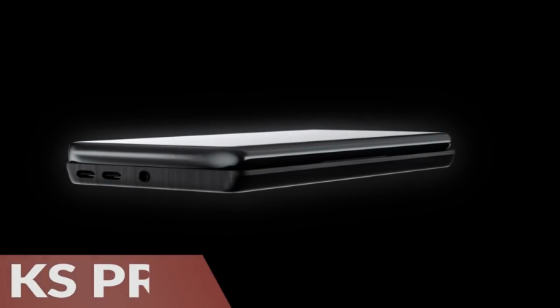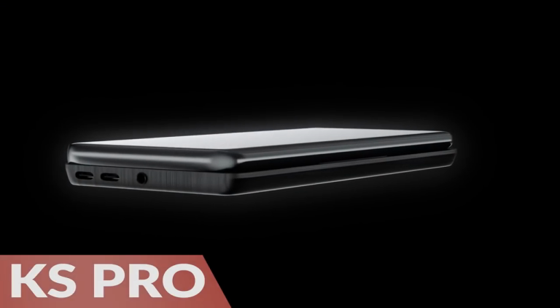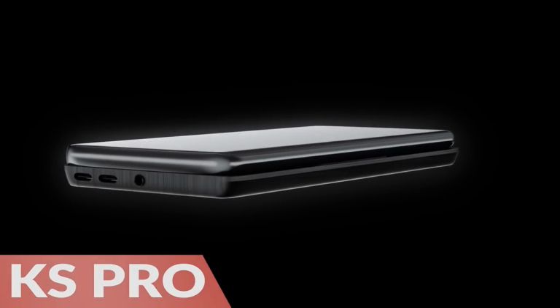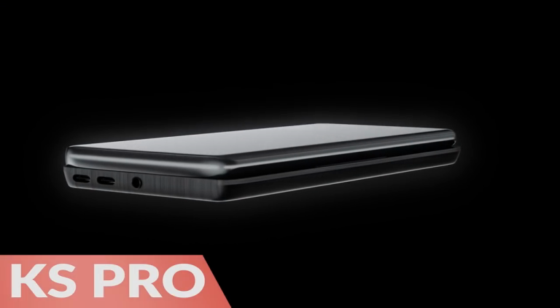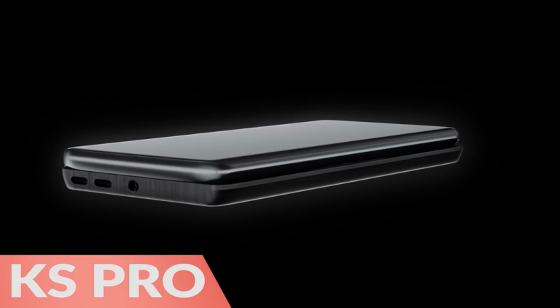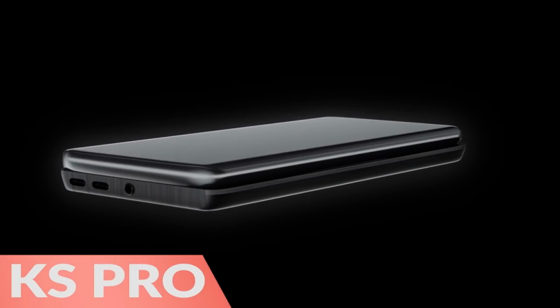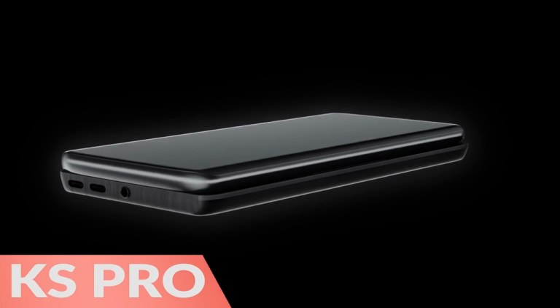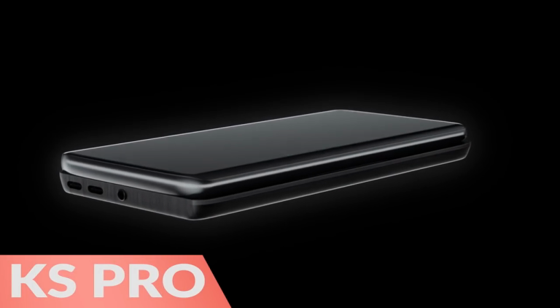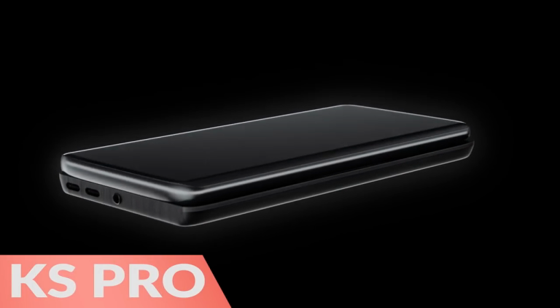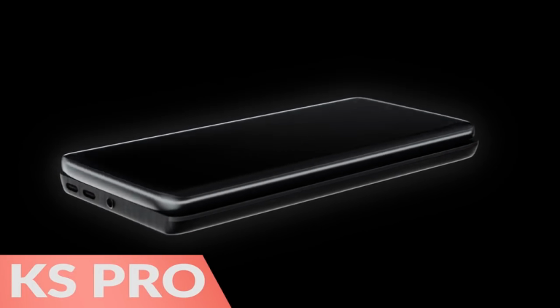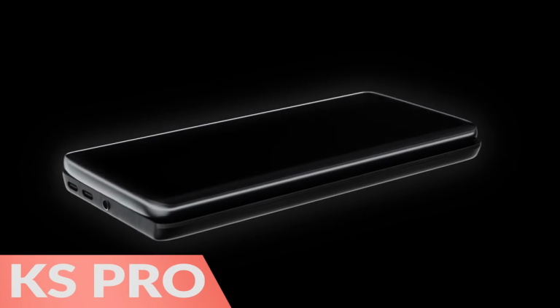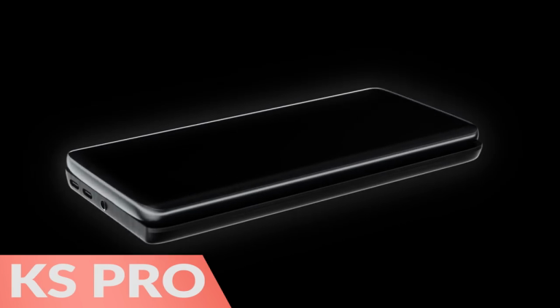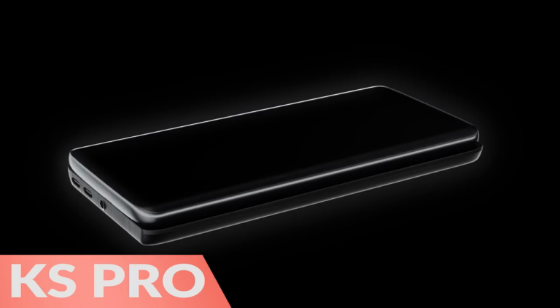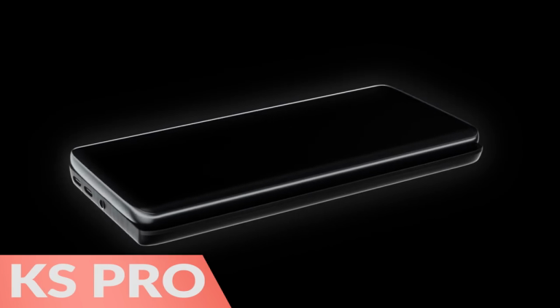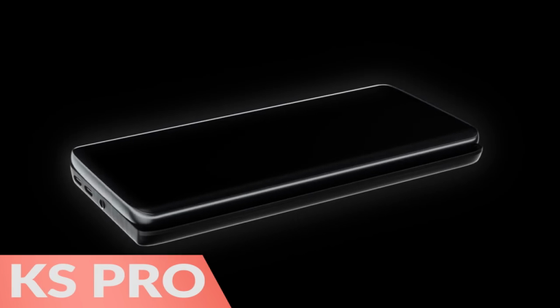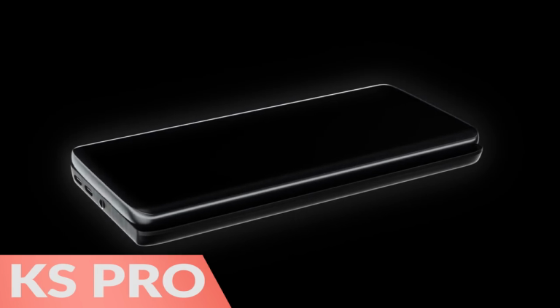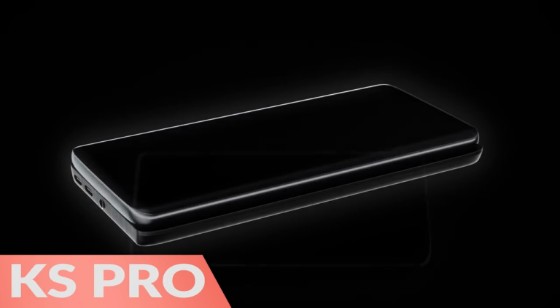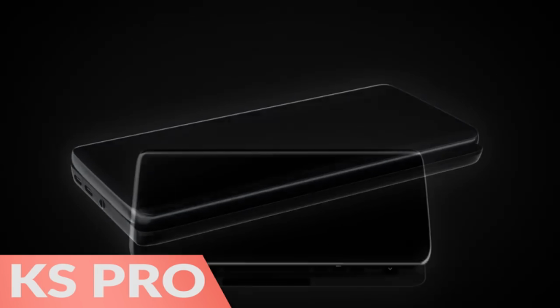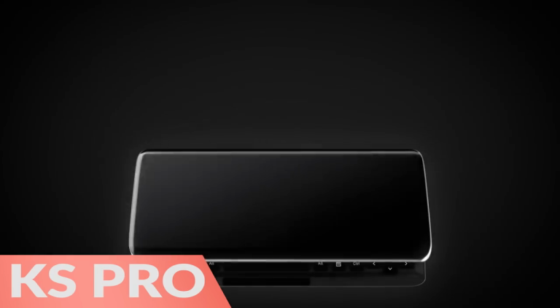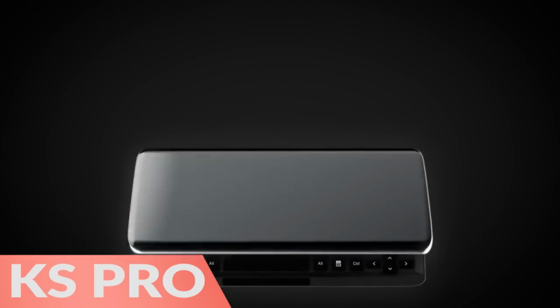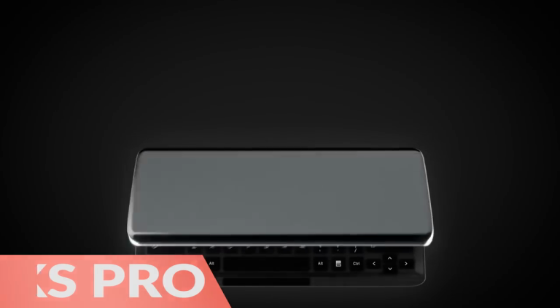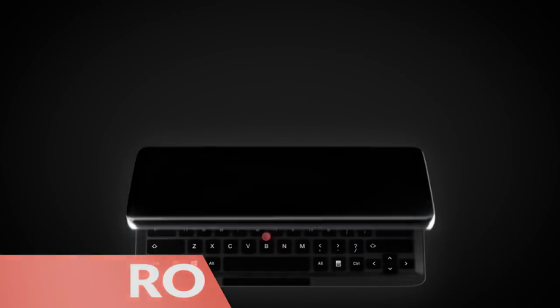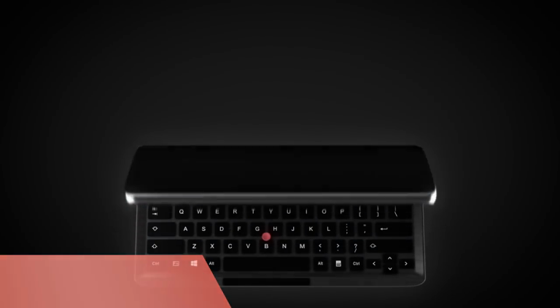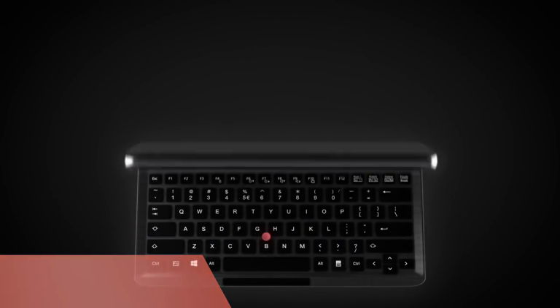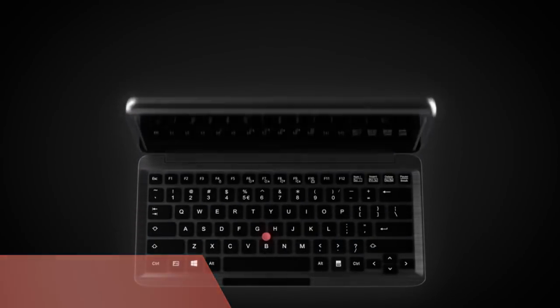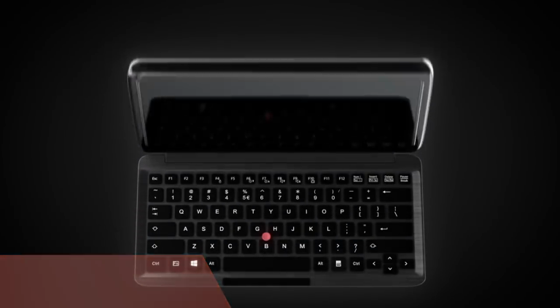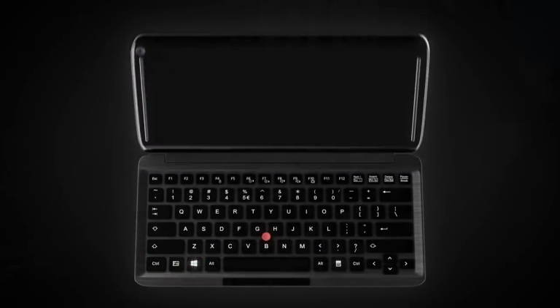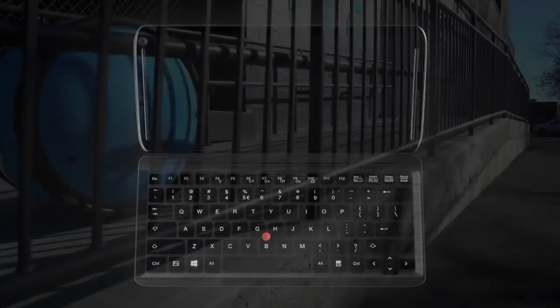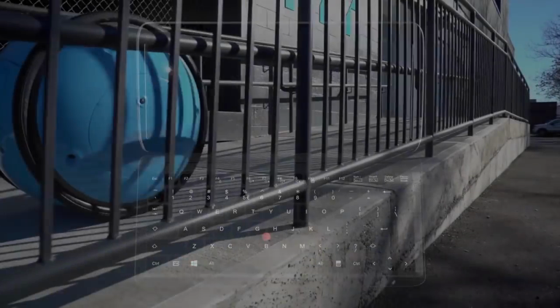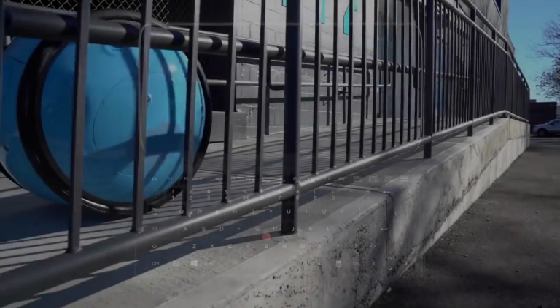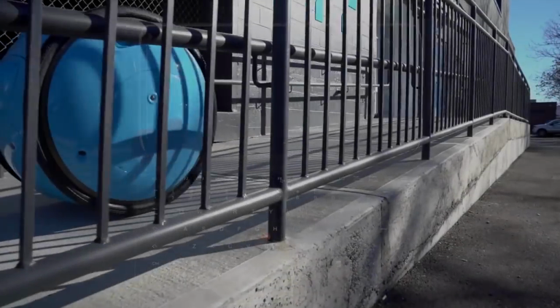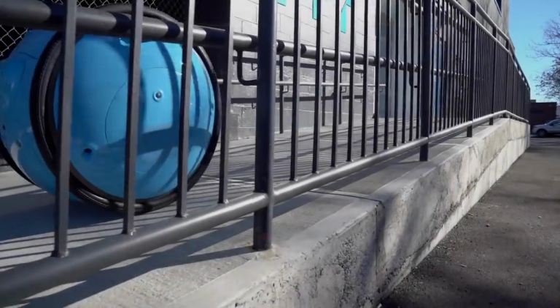Next, the KS Pro Ultra Mobile Snapdragon PC is light, portable, and powerful.